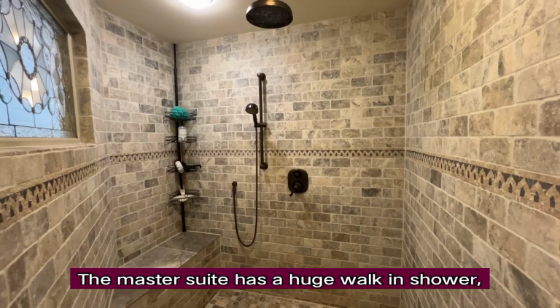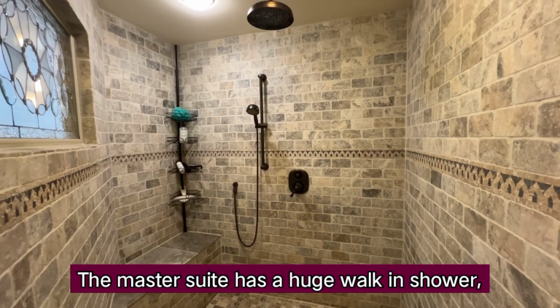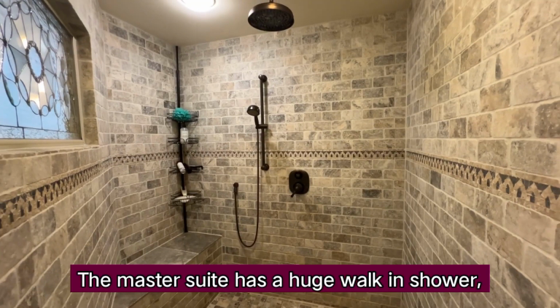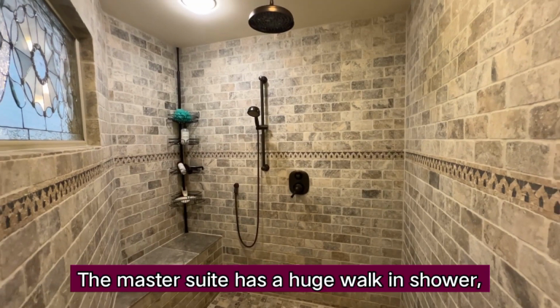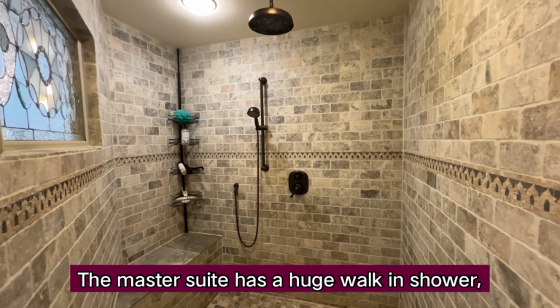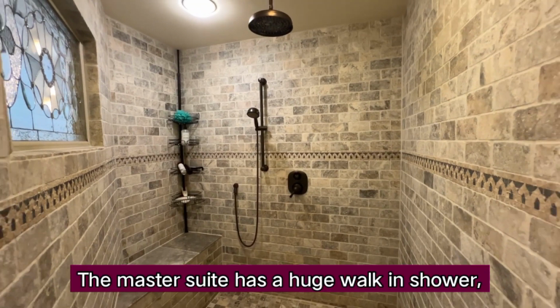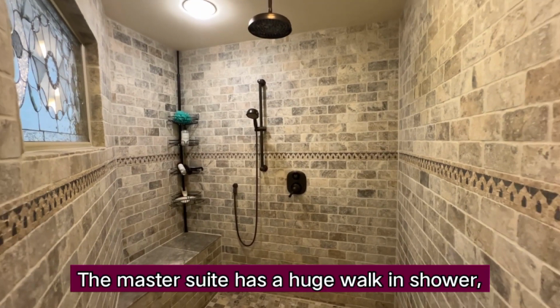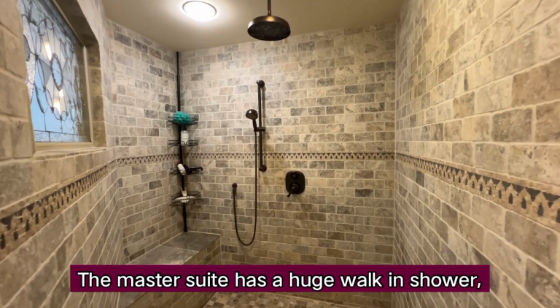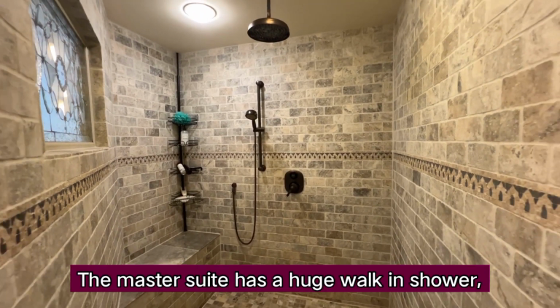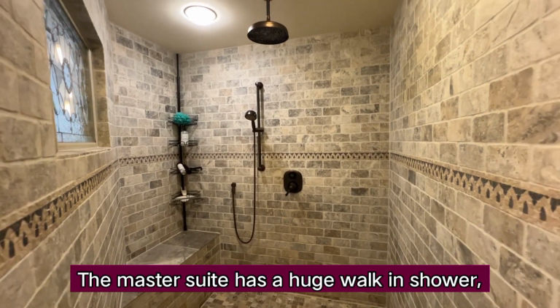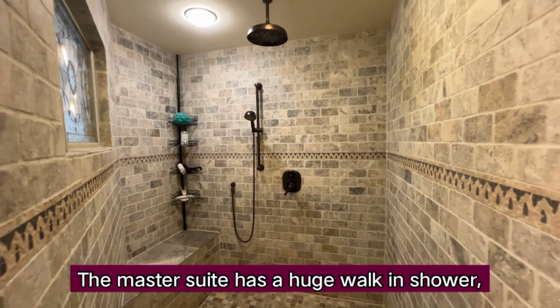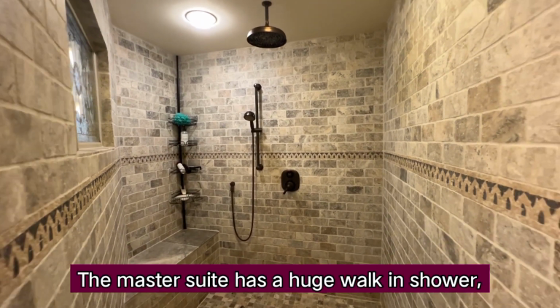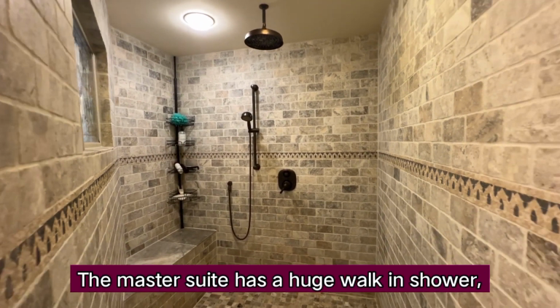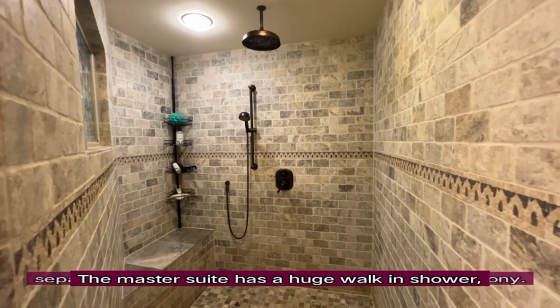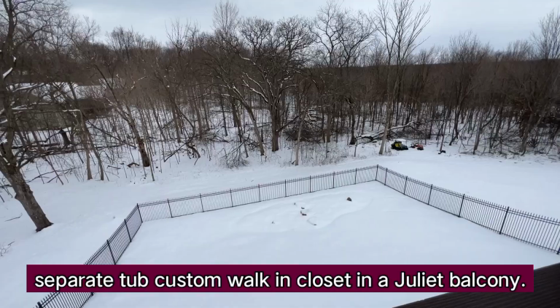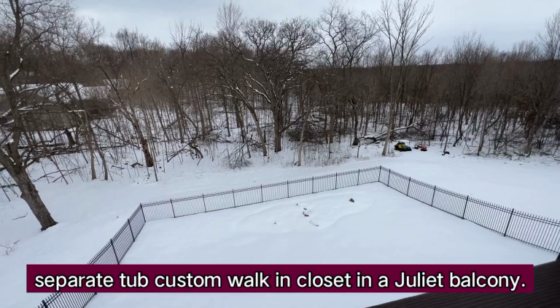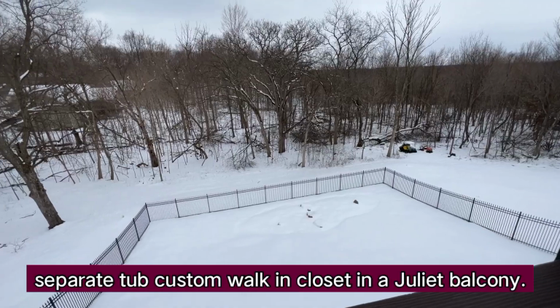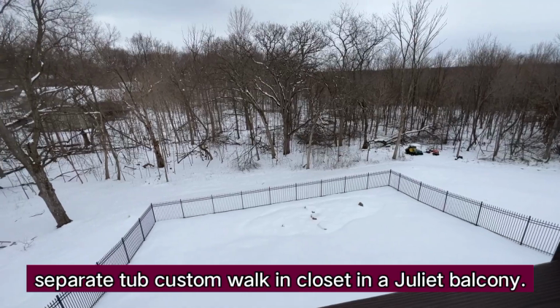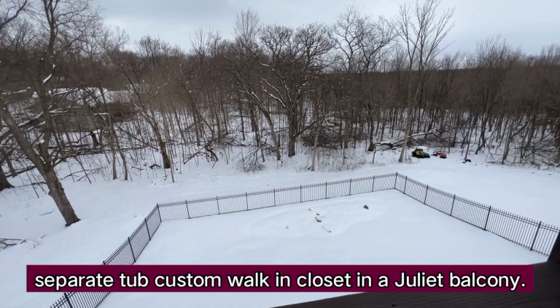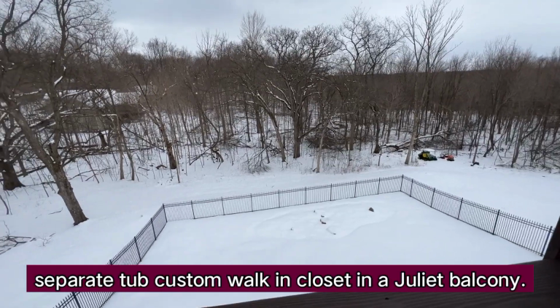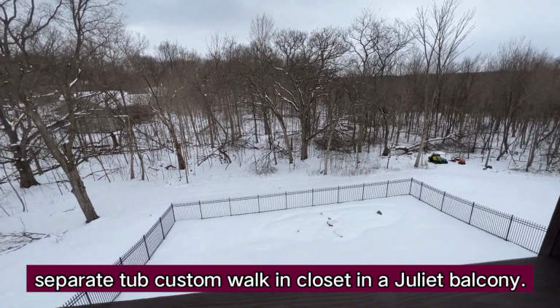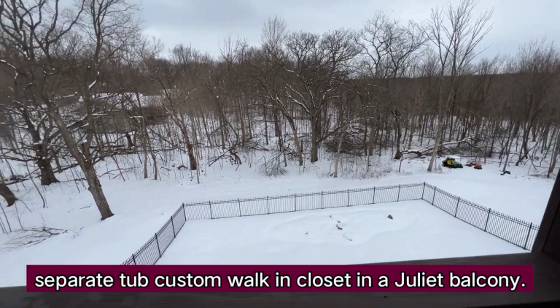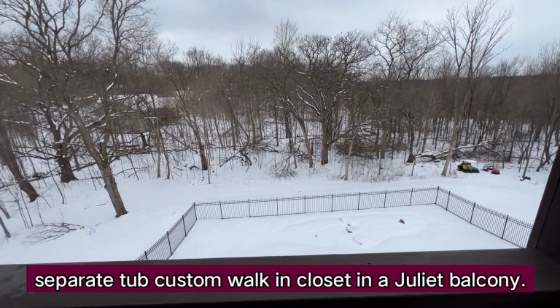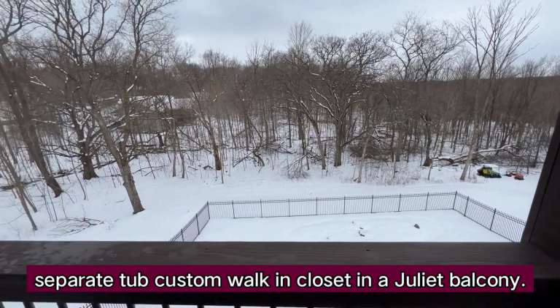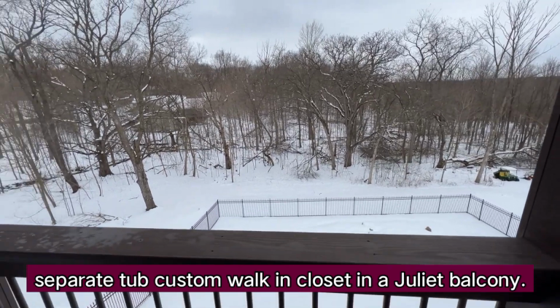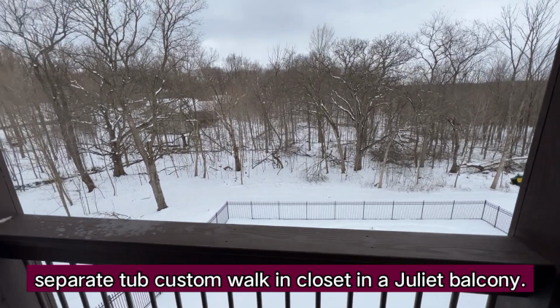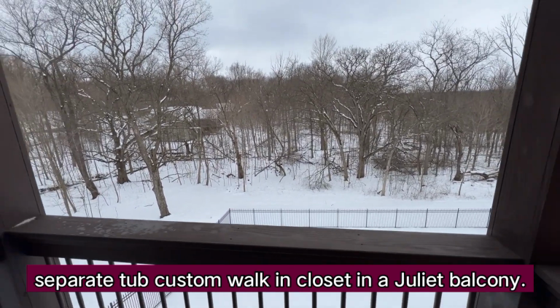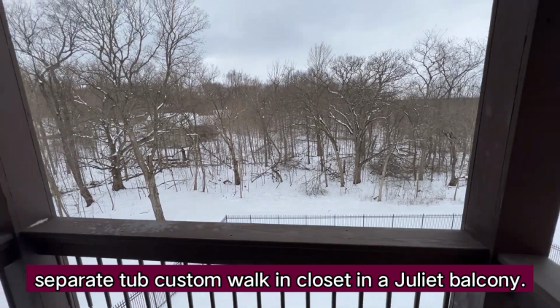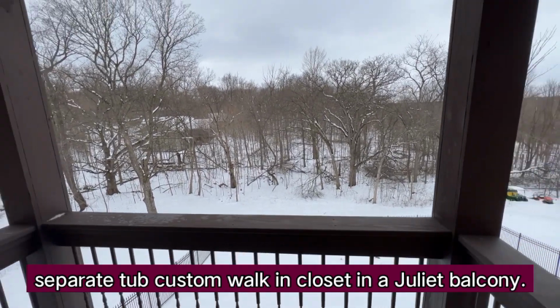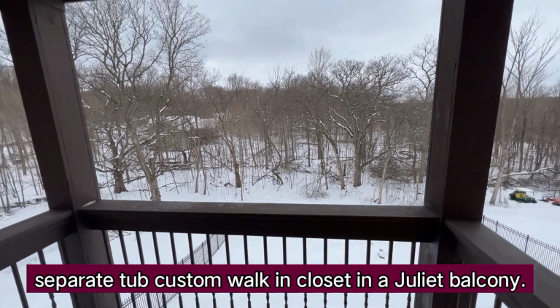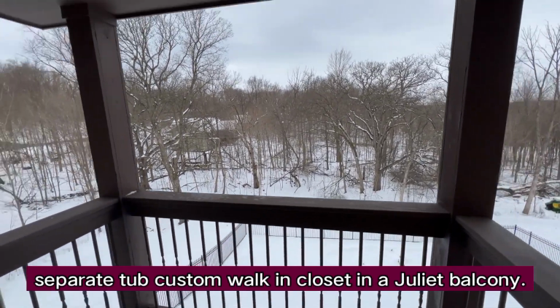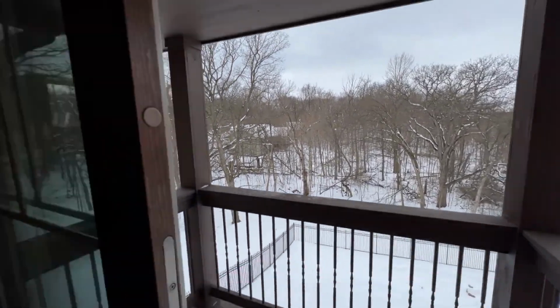The master suite has a huge walk-in shower, separate tub, custom walk-in closet, and a Juliet balcony.